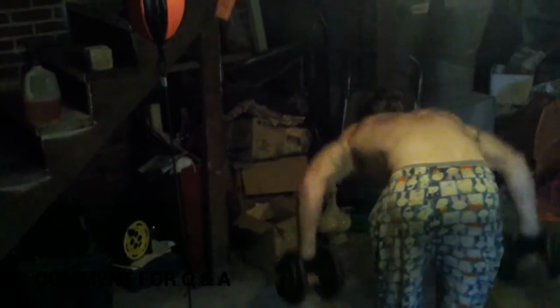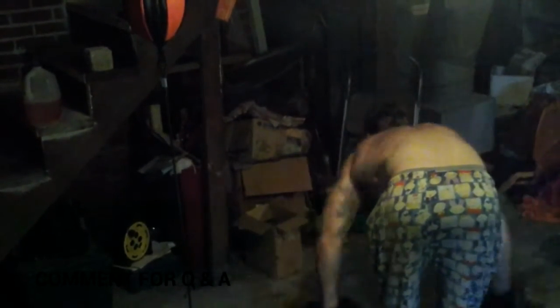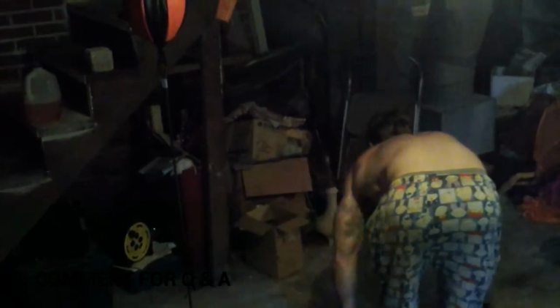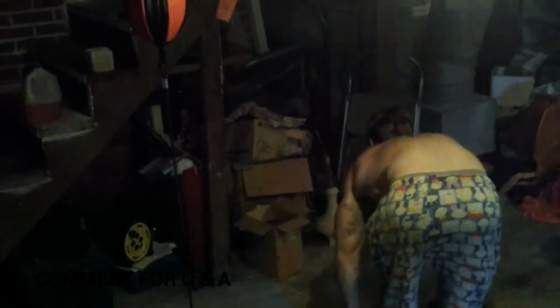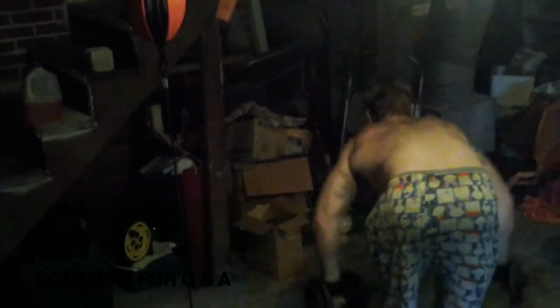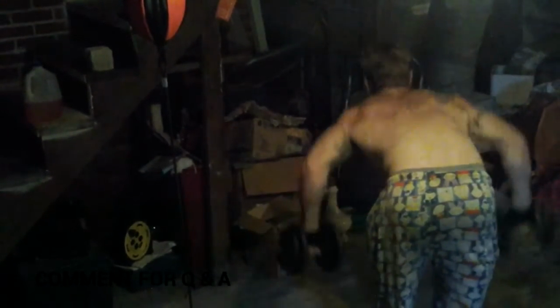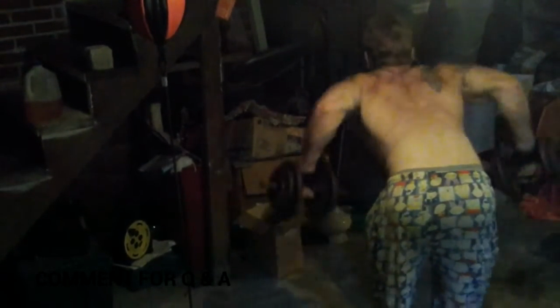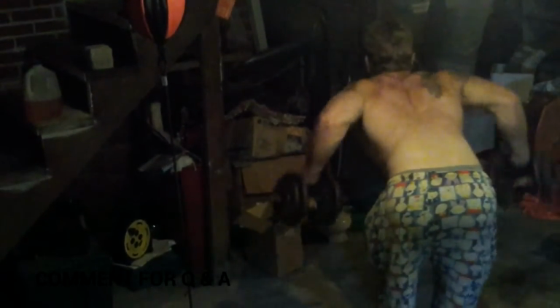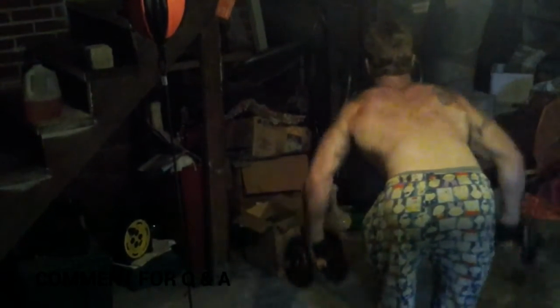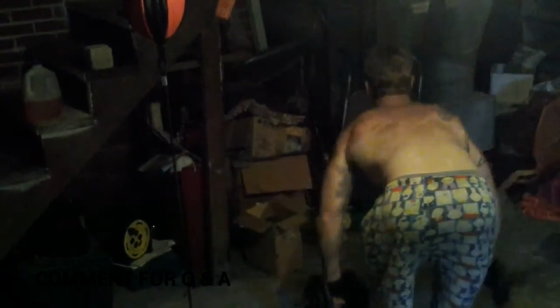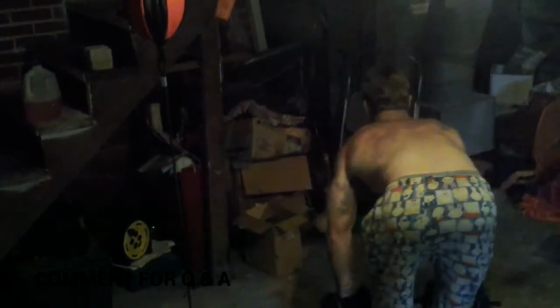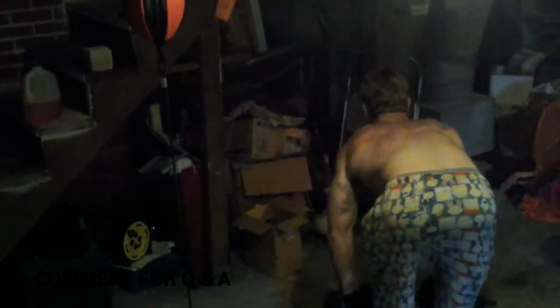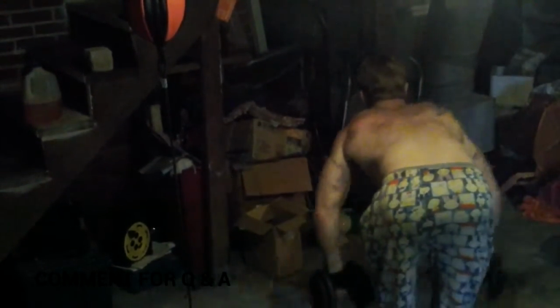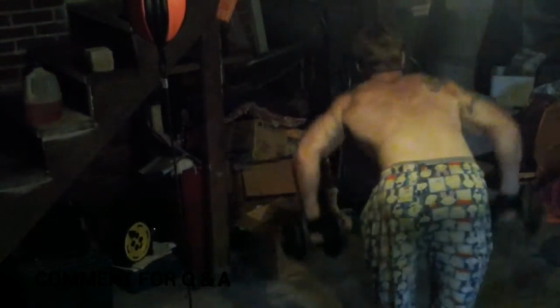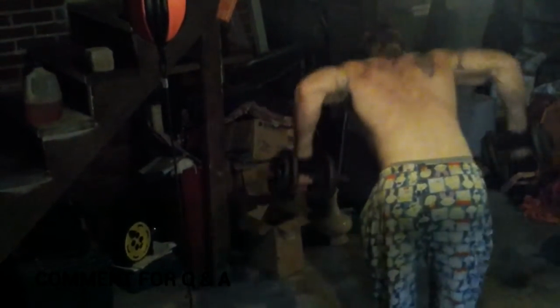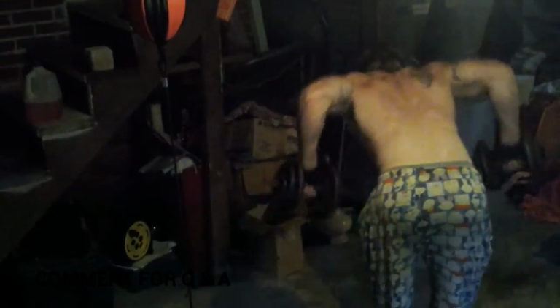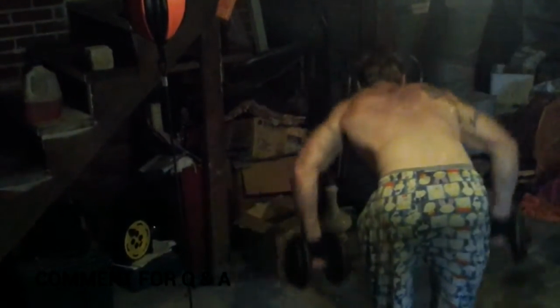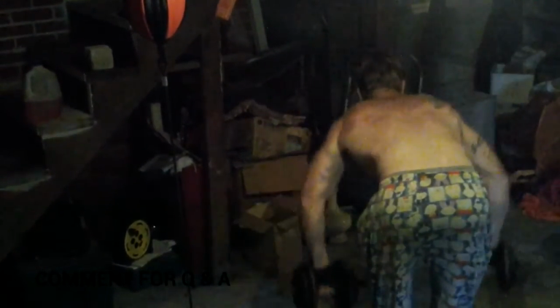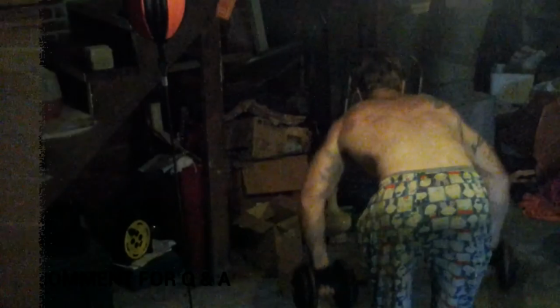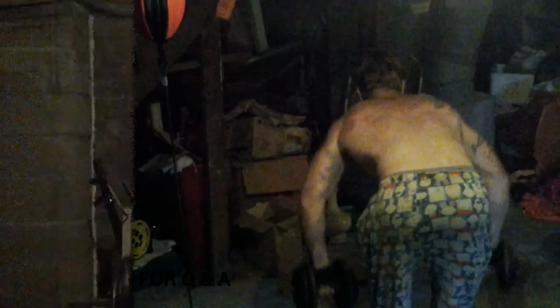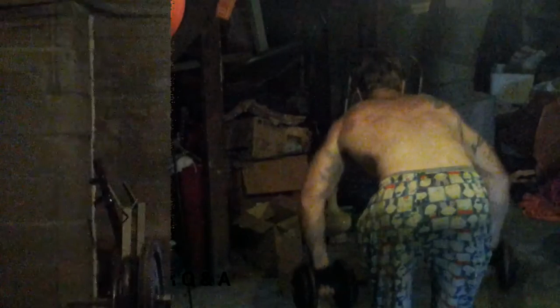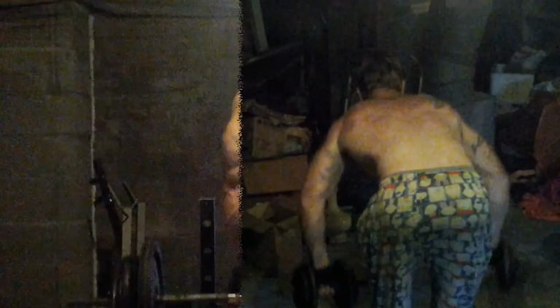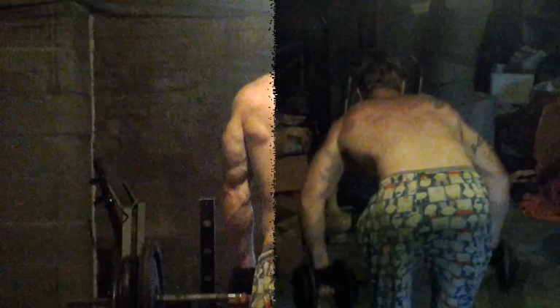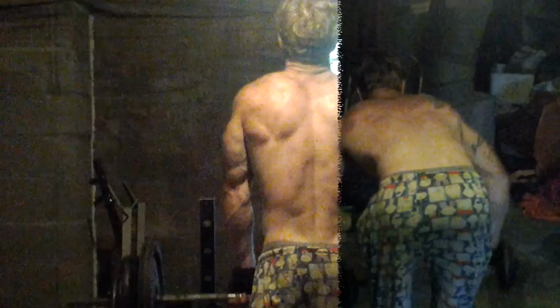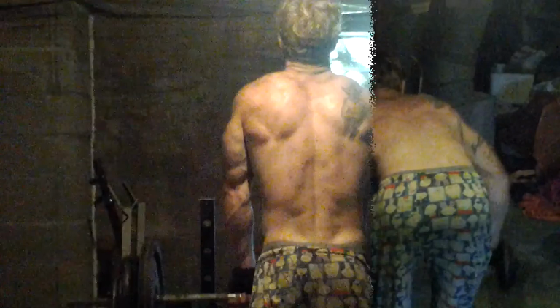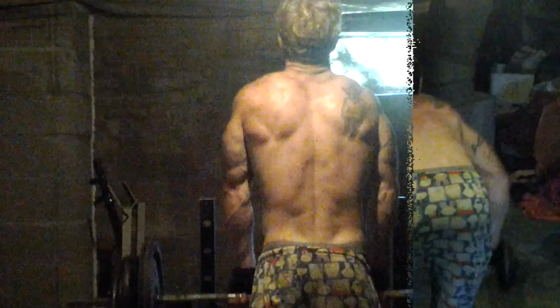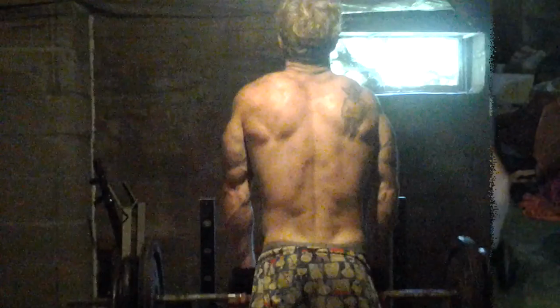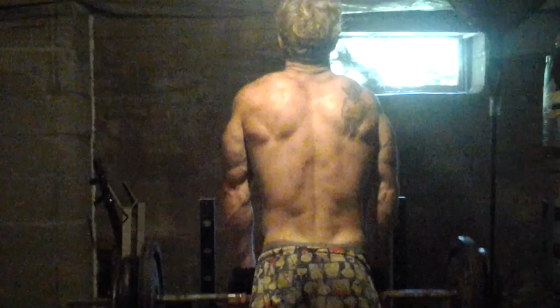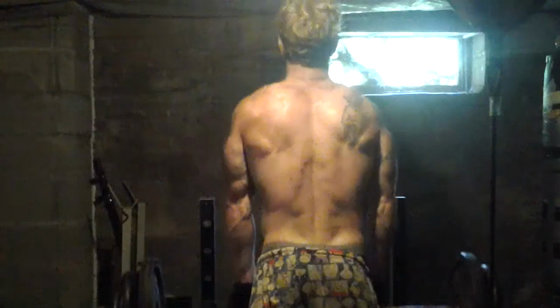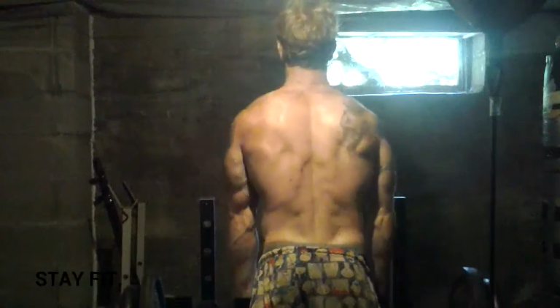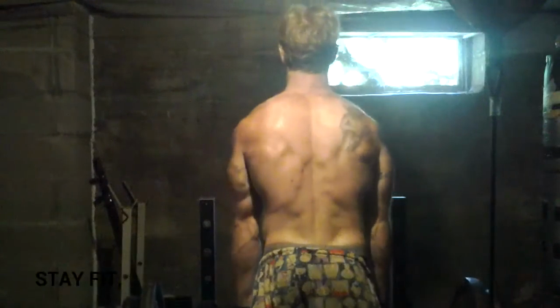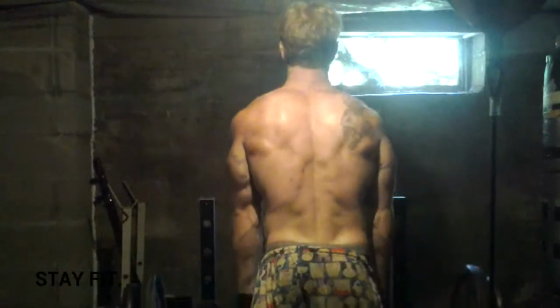And then I move into some rear belt kickbacks, 35 pounds. They look kind of awkward, but they feel really good.